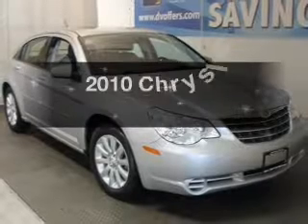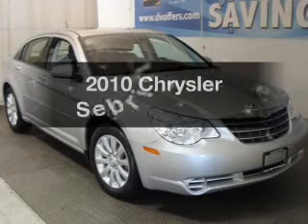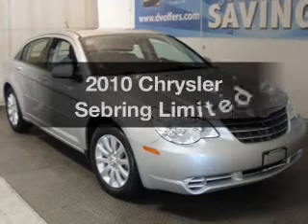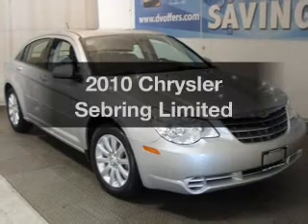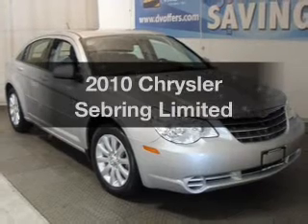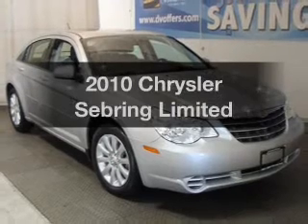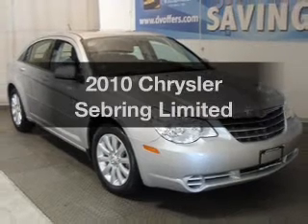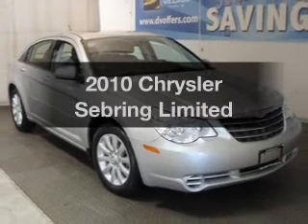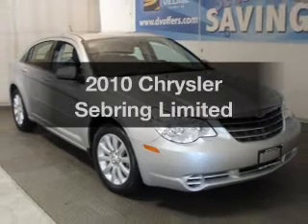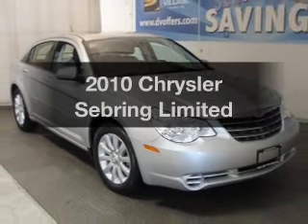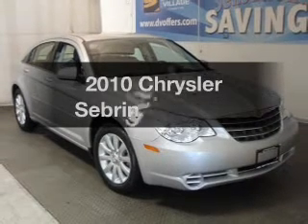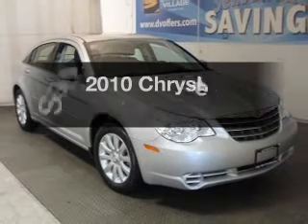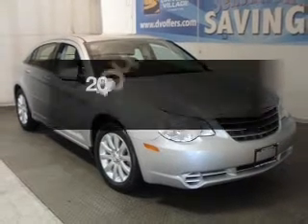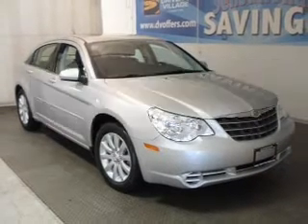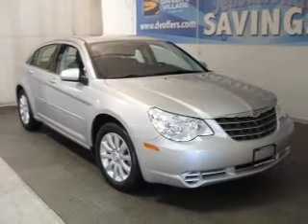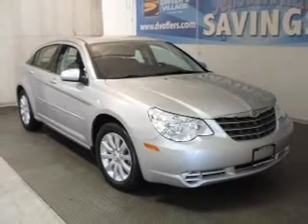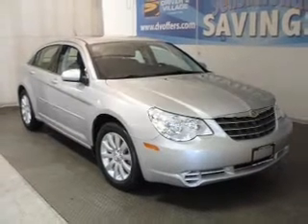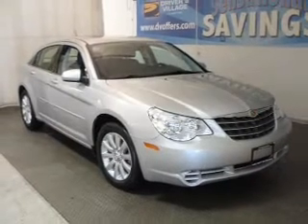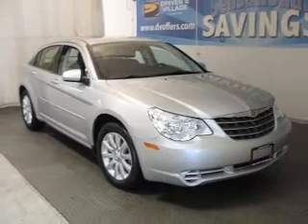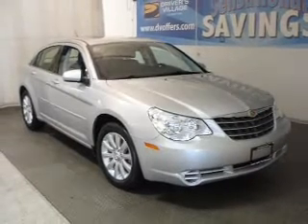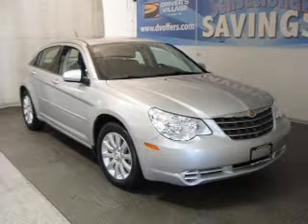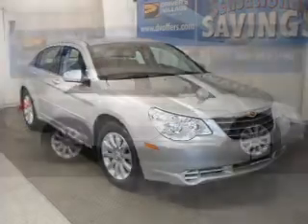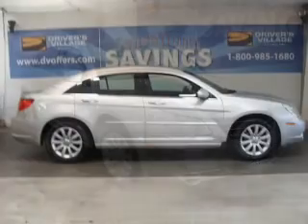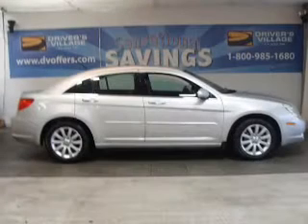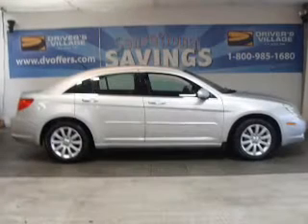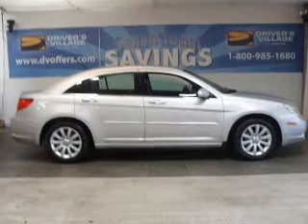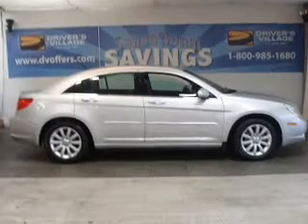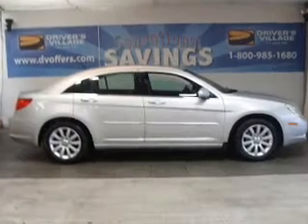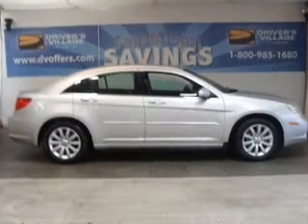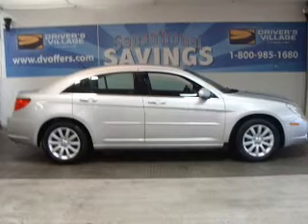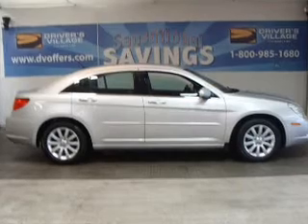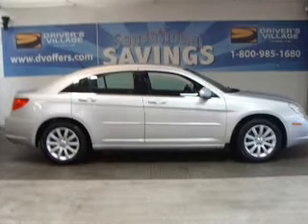Presenting the 2010 Chrysler Sebring. If you're looking for an automobile with great attributes, look no further.